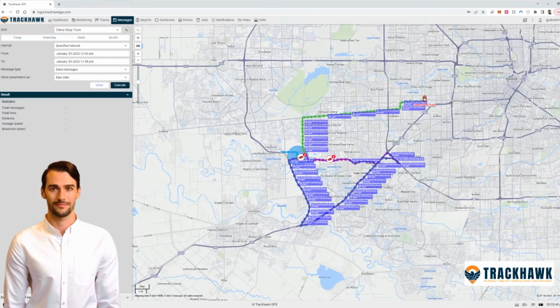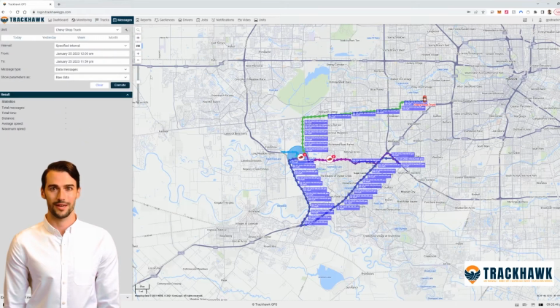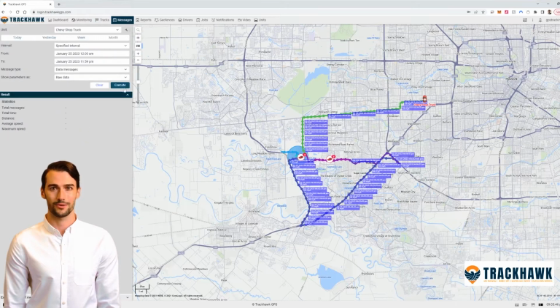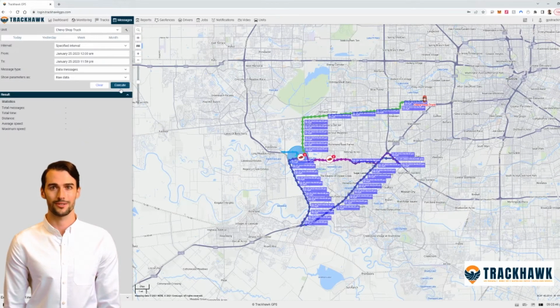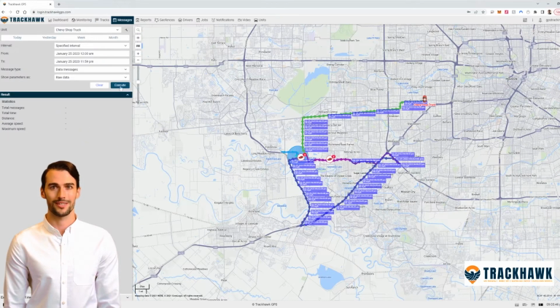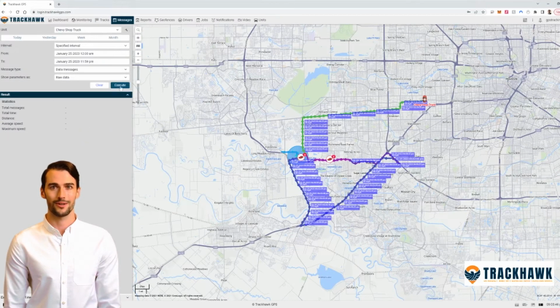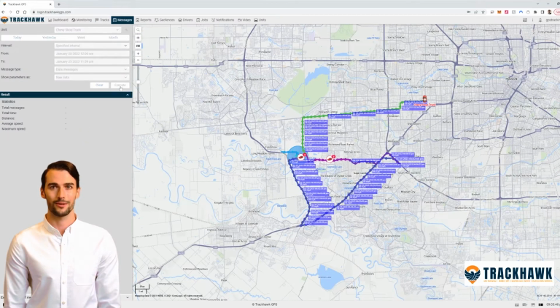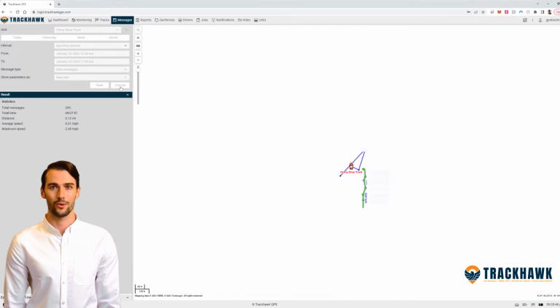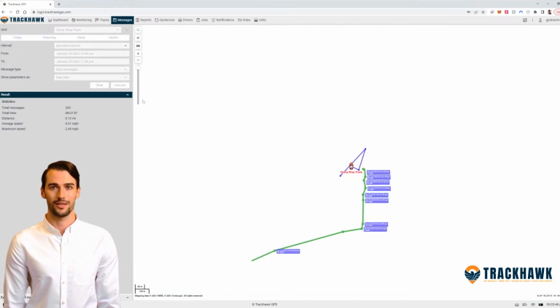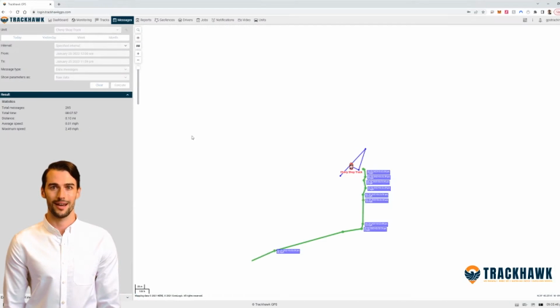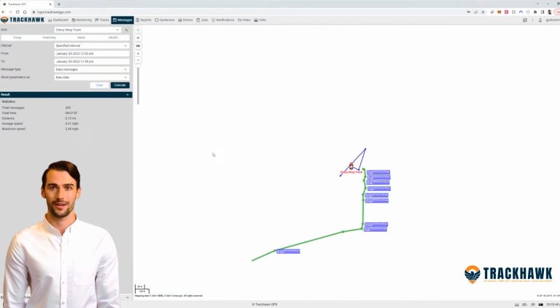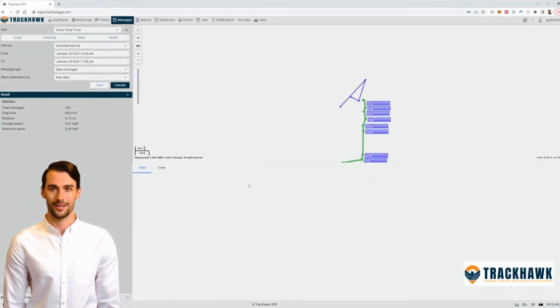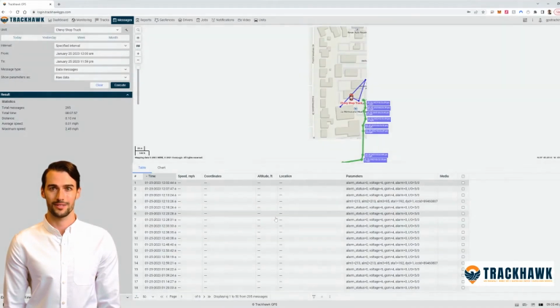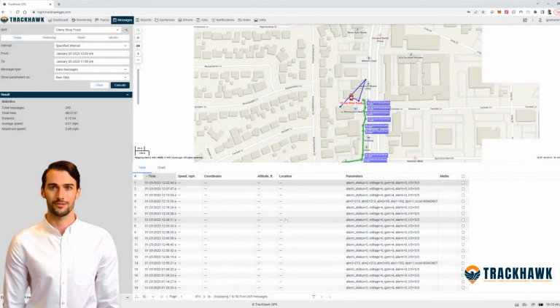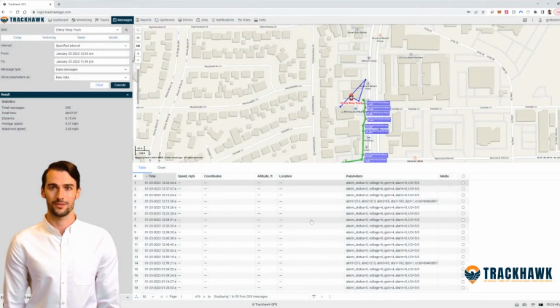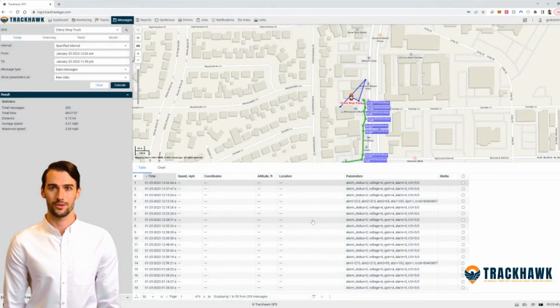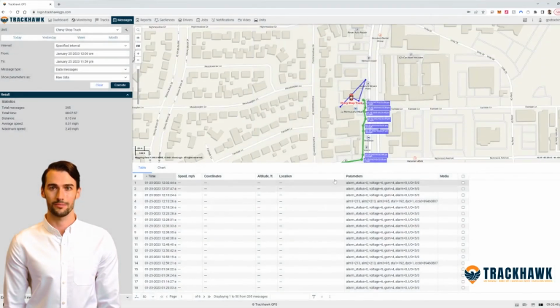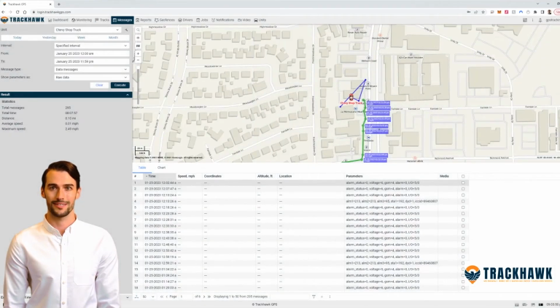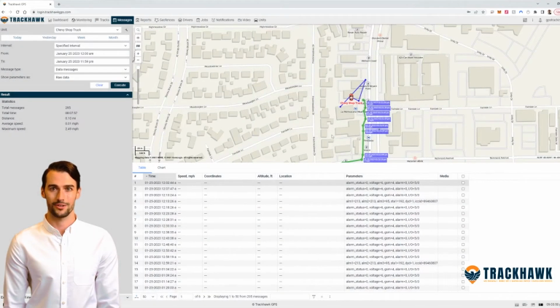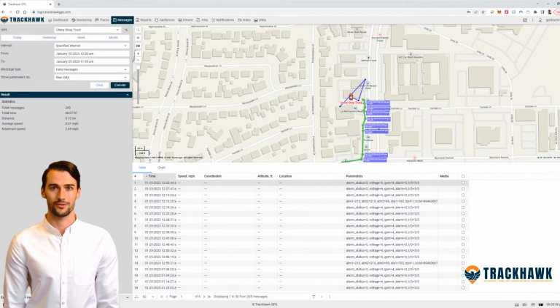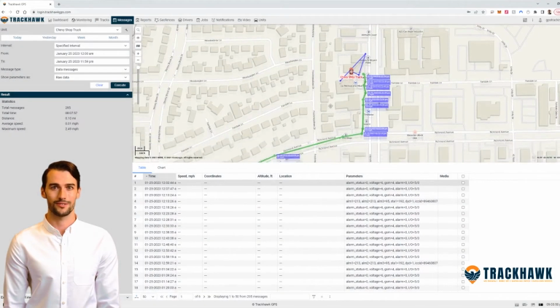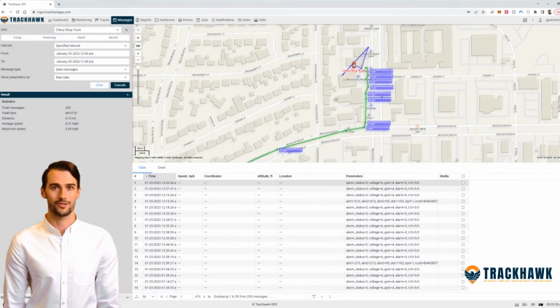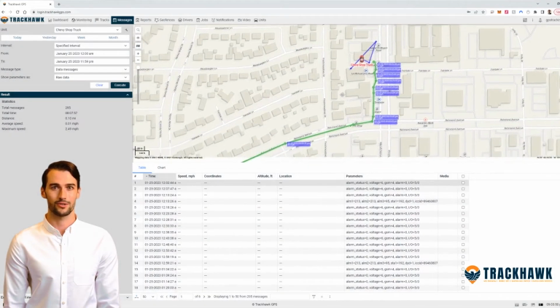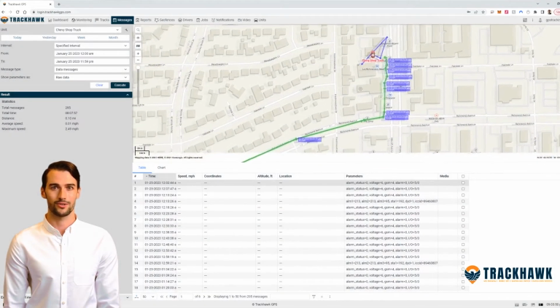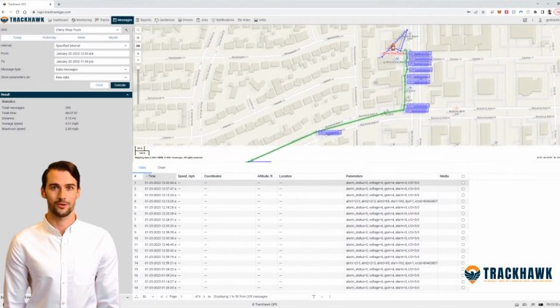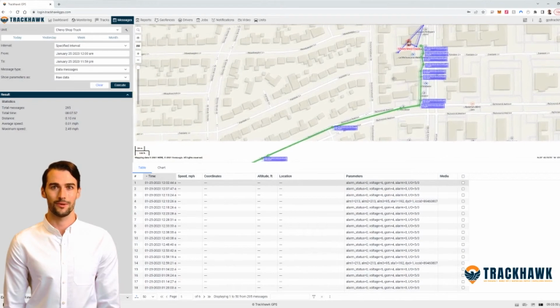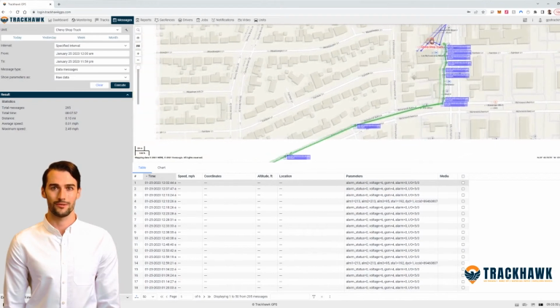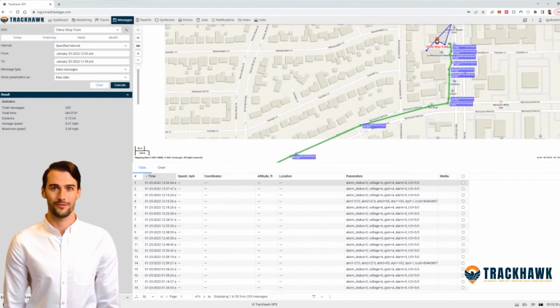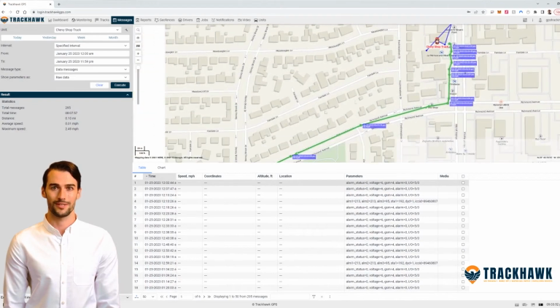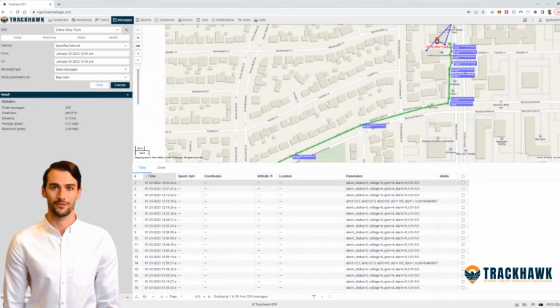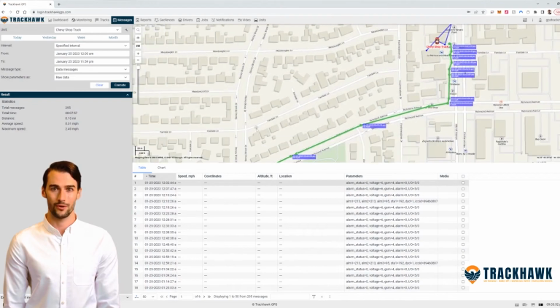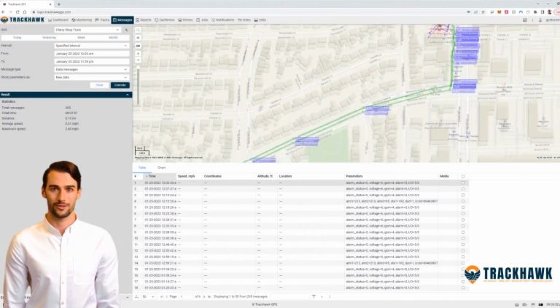And with our detailed reporting and analytics, you can make data-driven decisions to improve your fleet's performance.